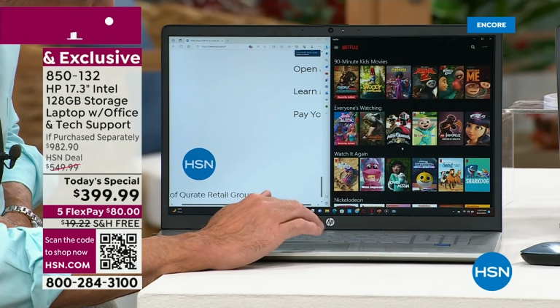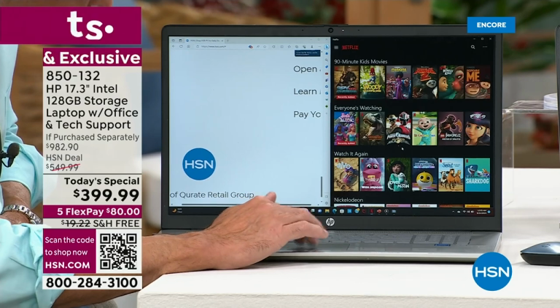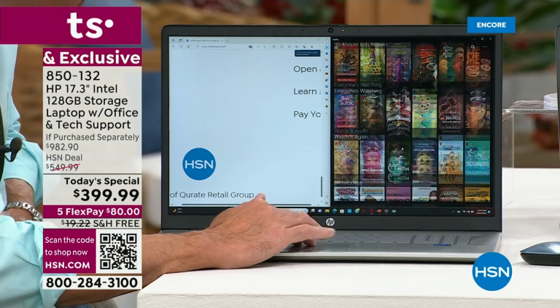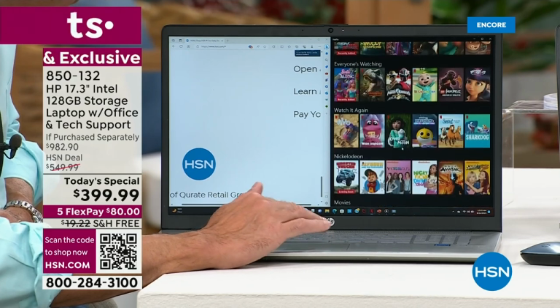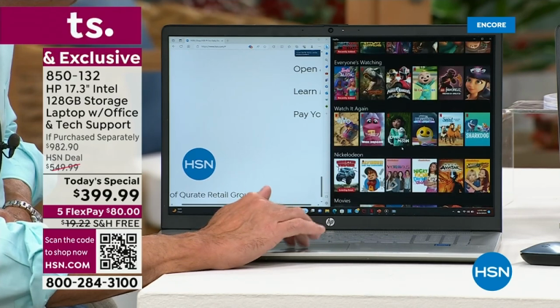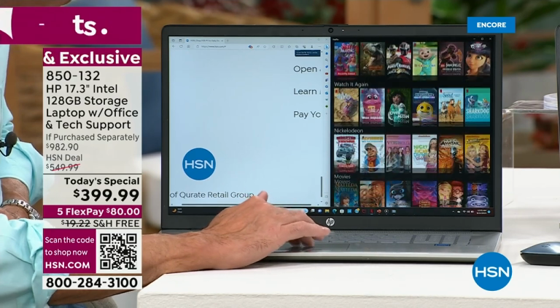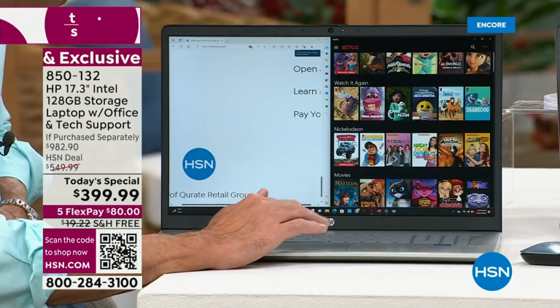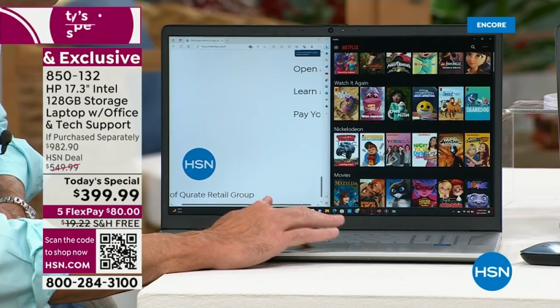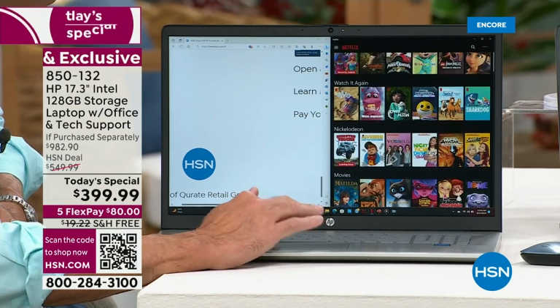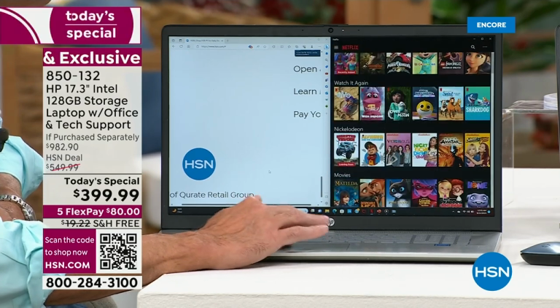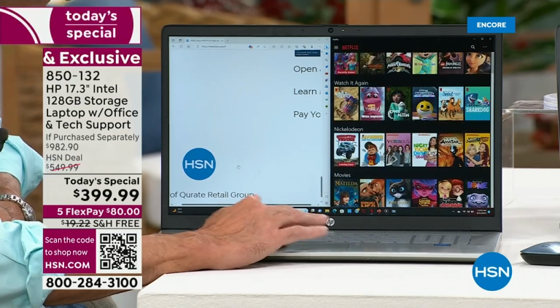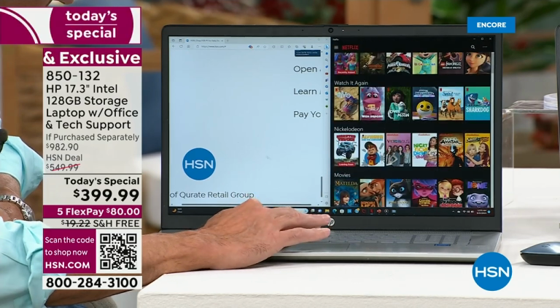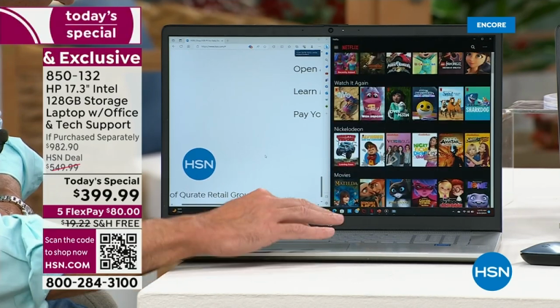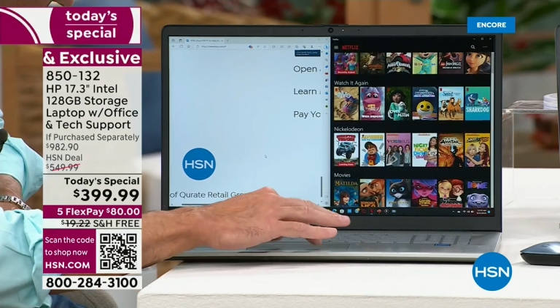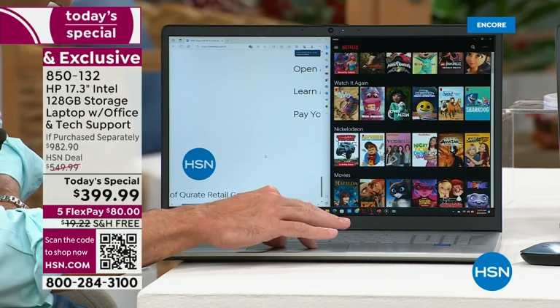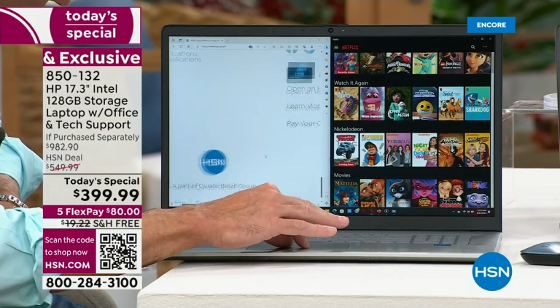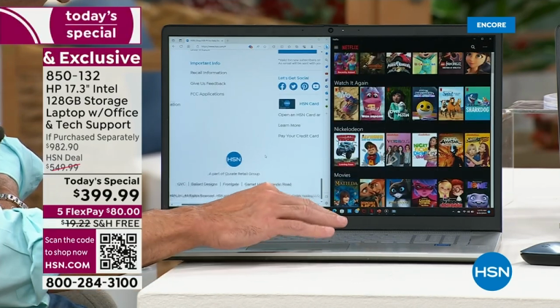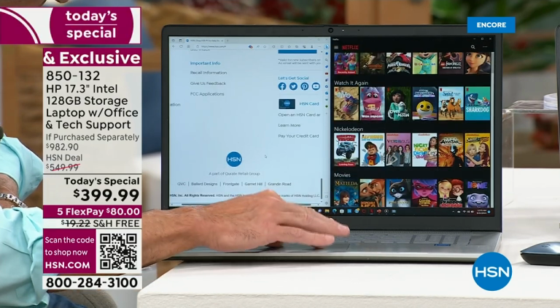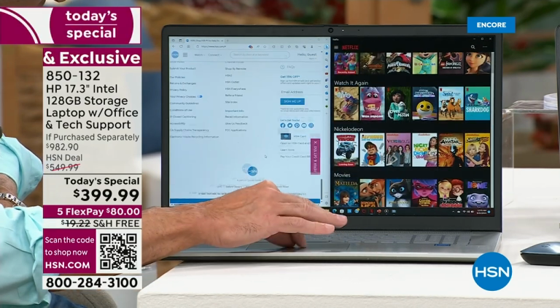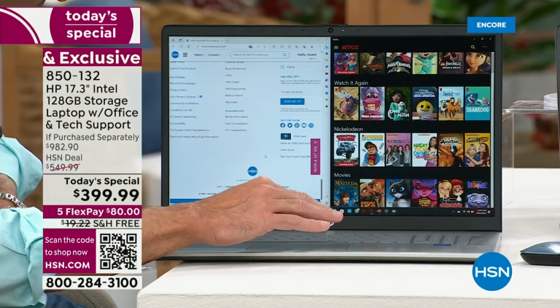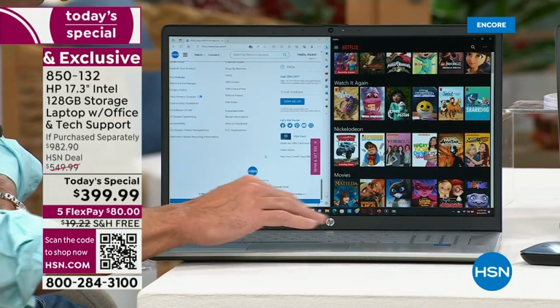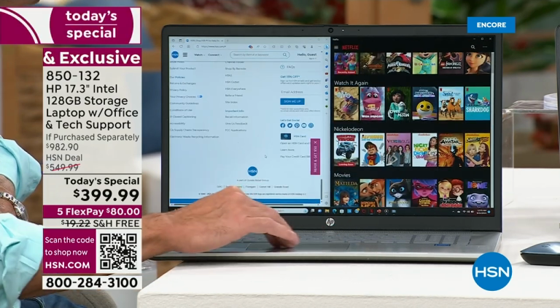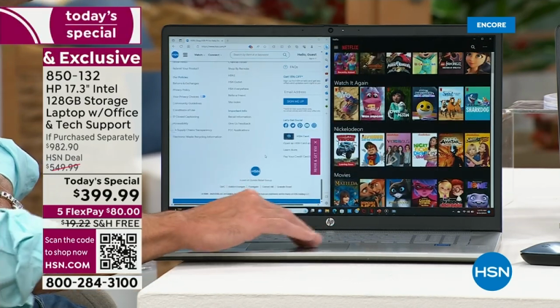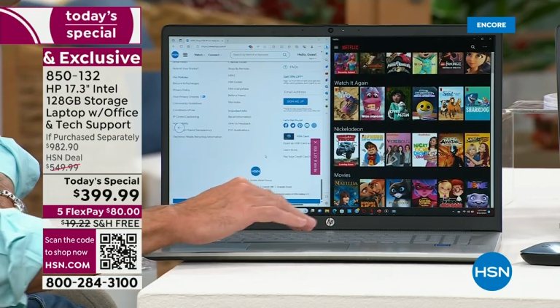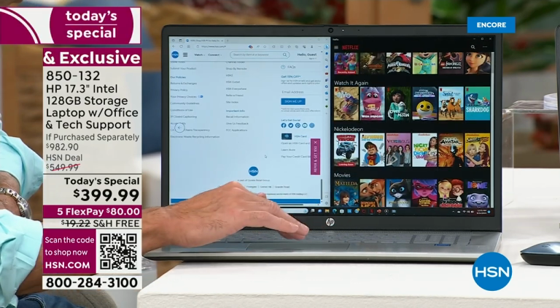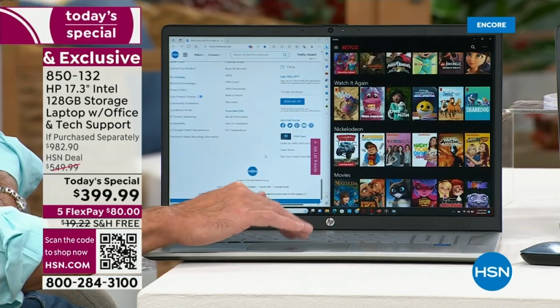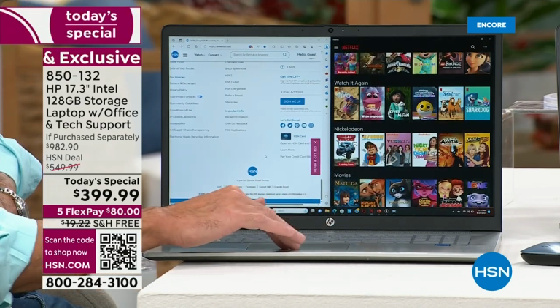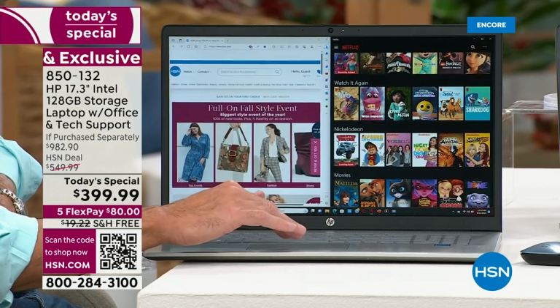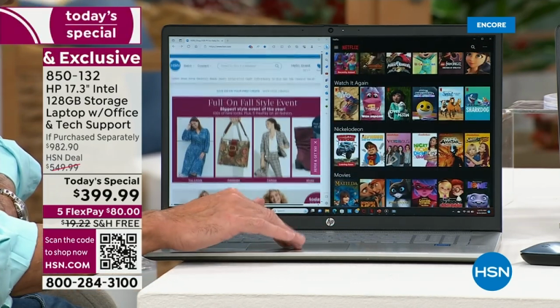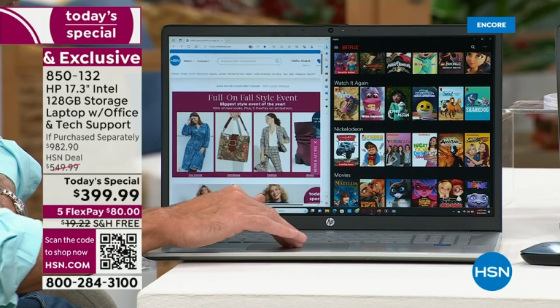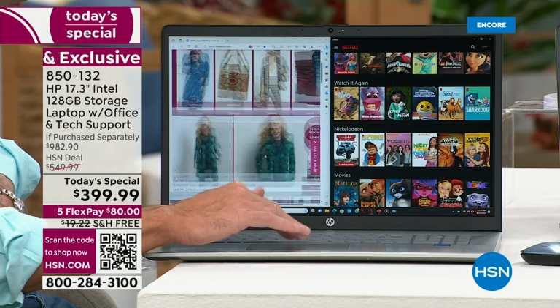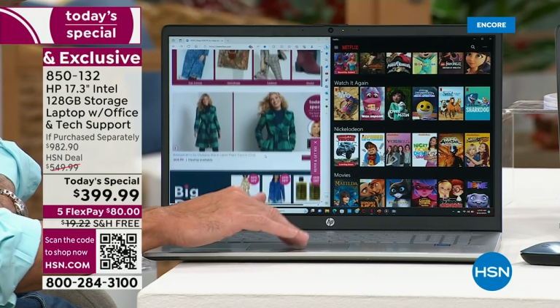I can open Netflix on this side. I can be checking out my Netflix and come over here and if I want to see something more clearly or I want to see it larger.